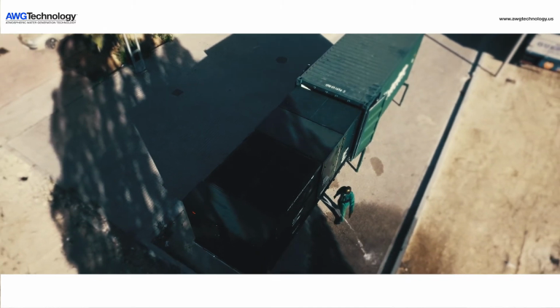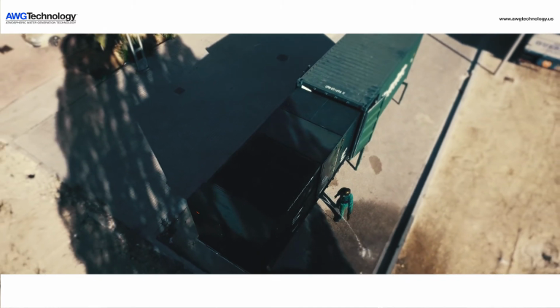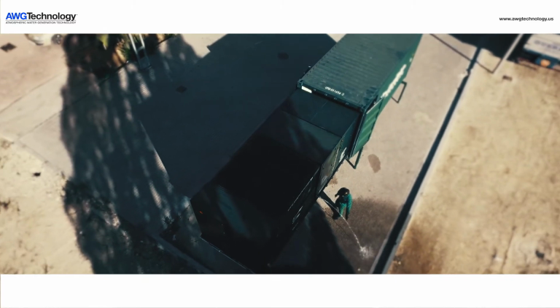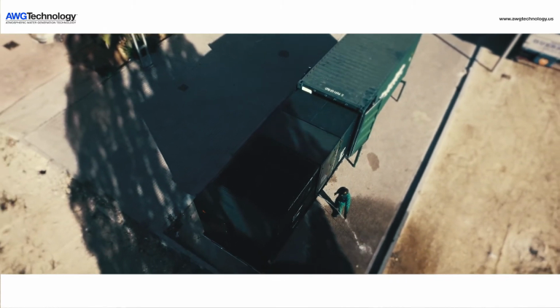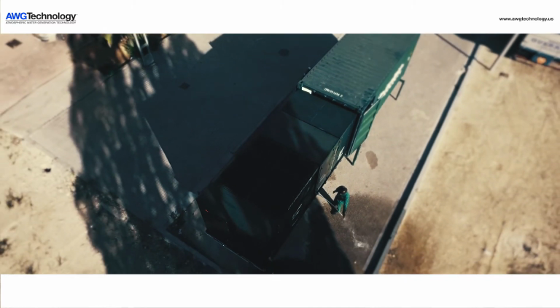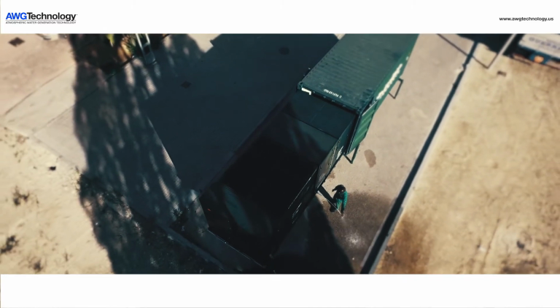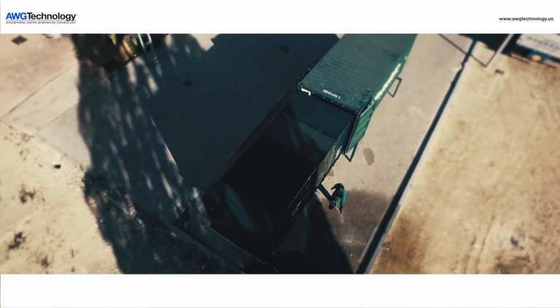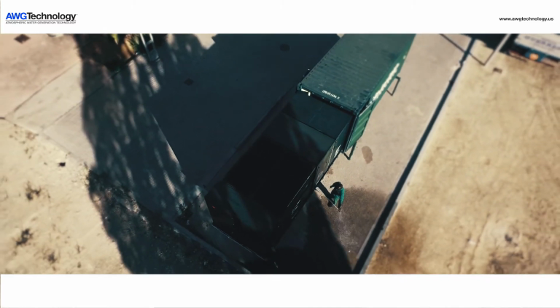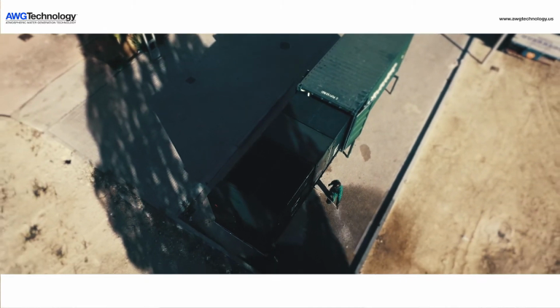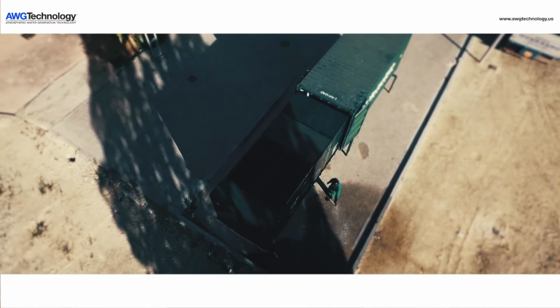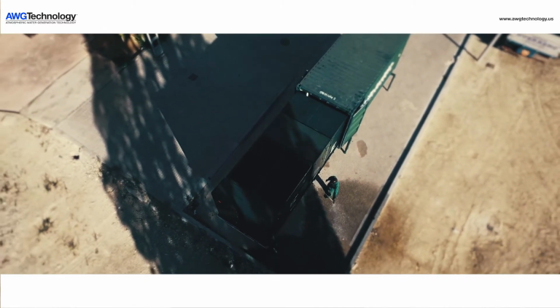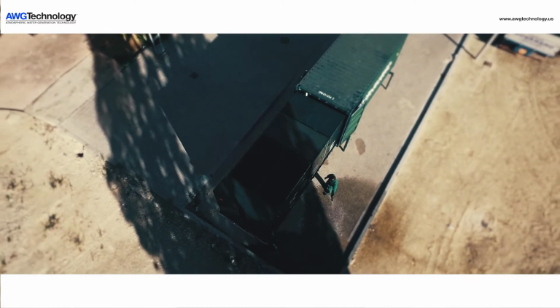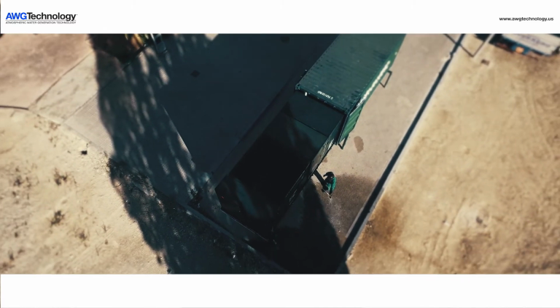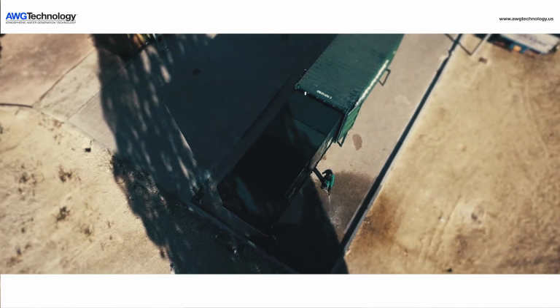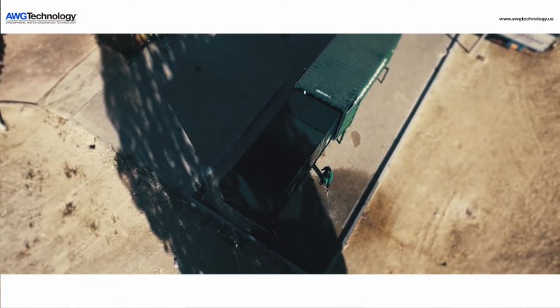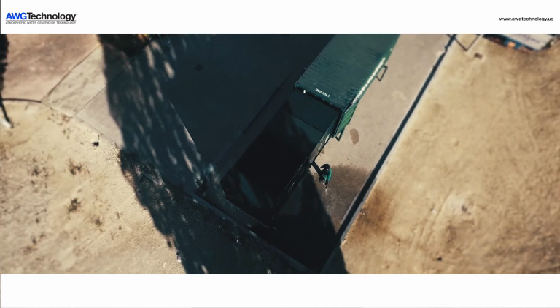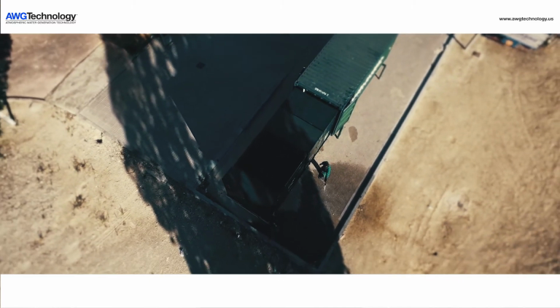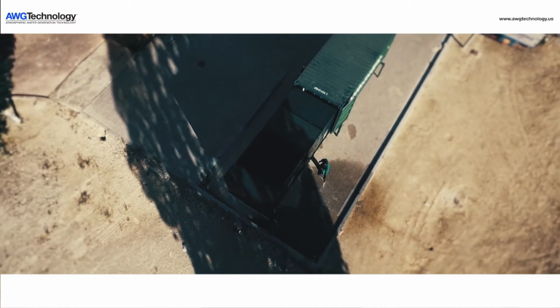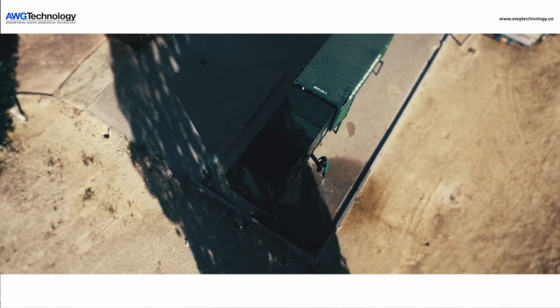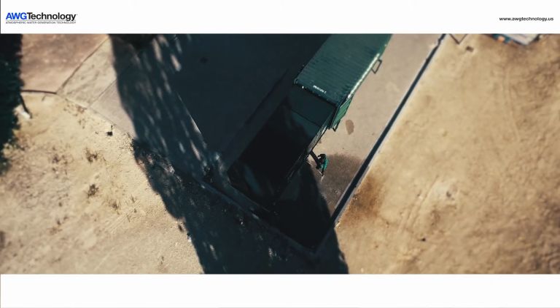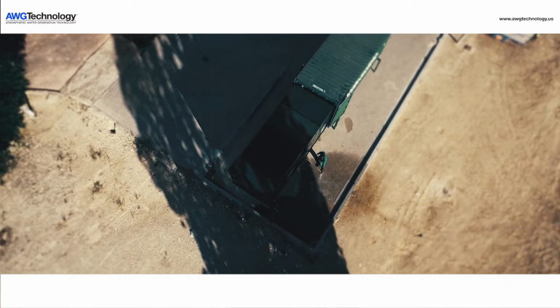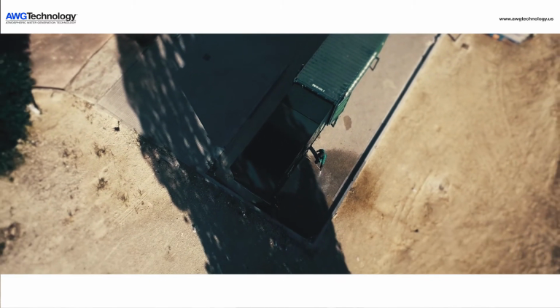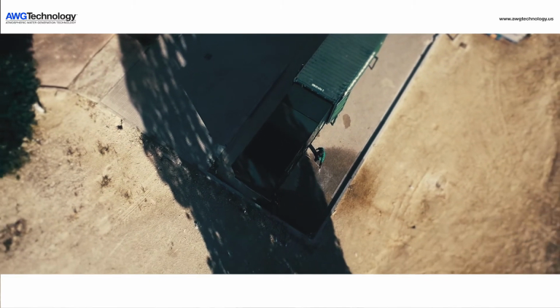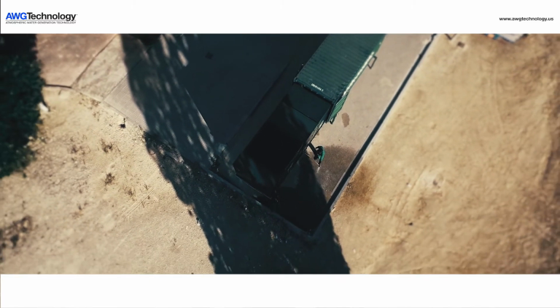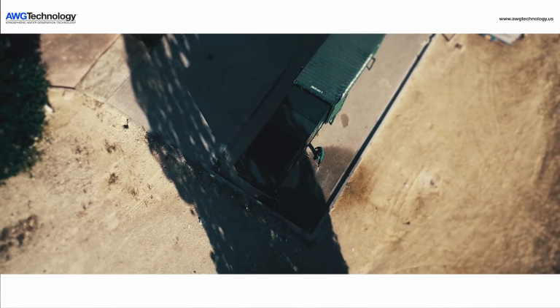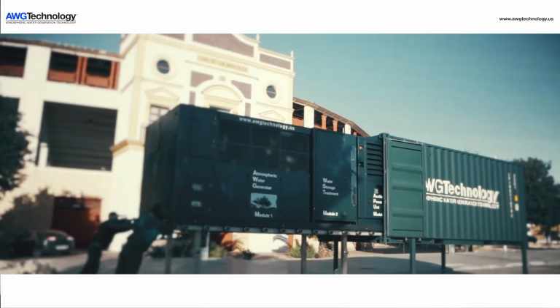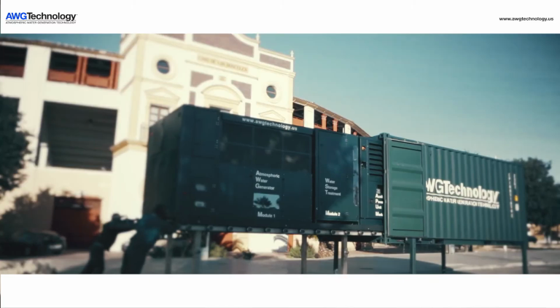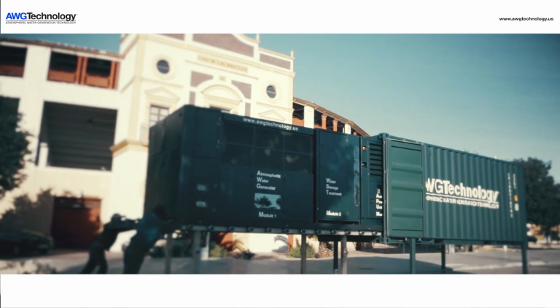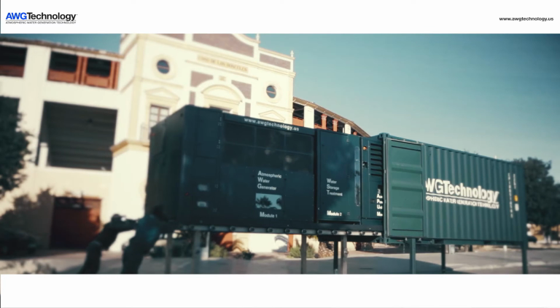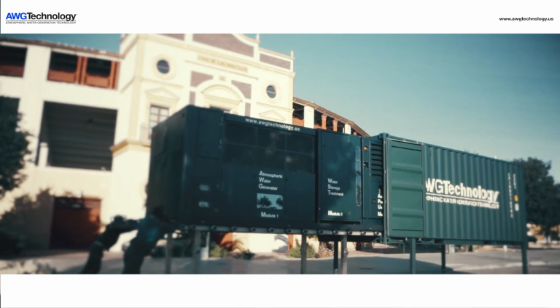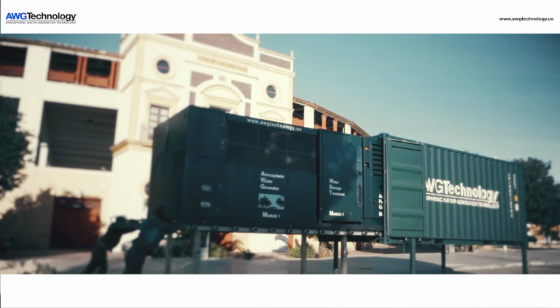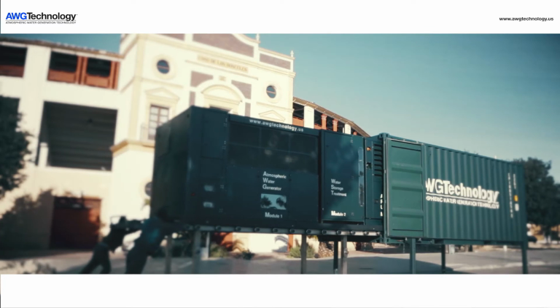The unit is comprised of three modules: water production, water treatment, and power production.